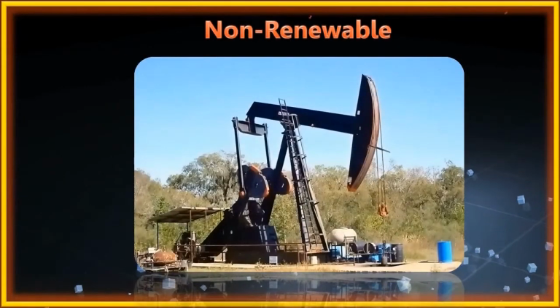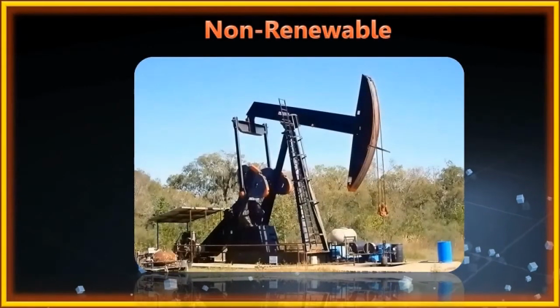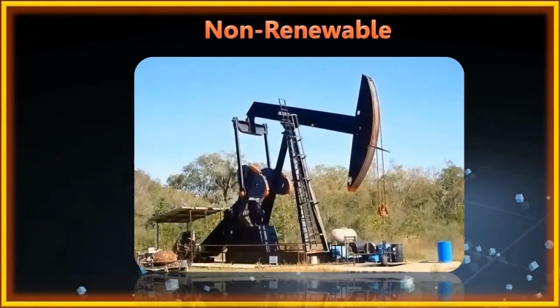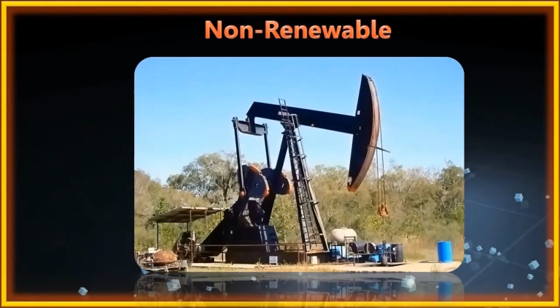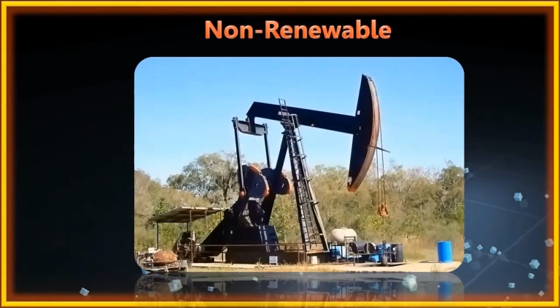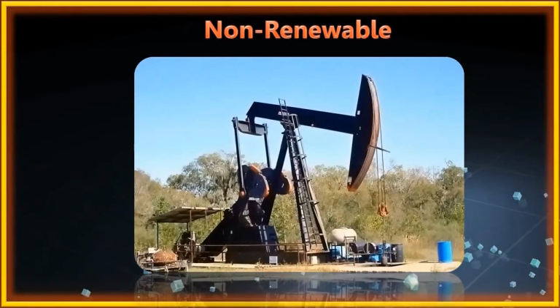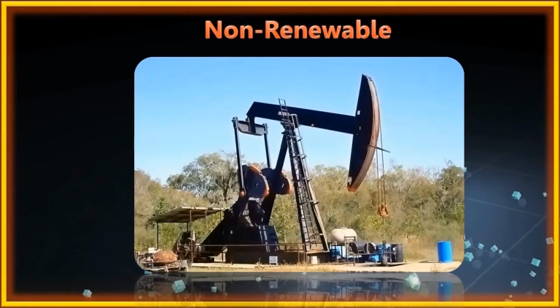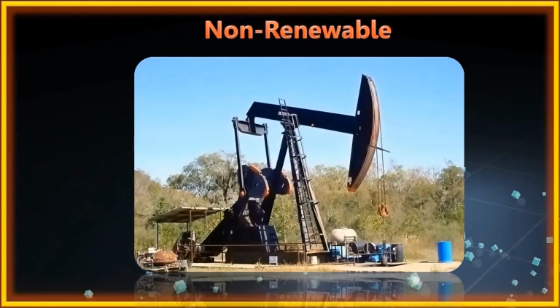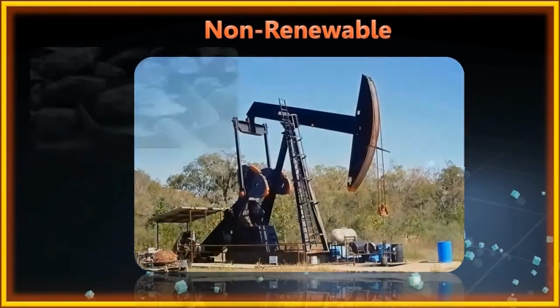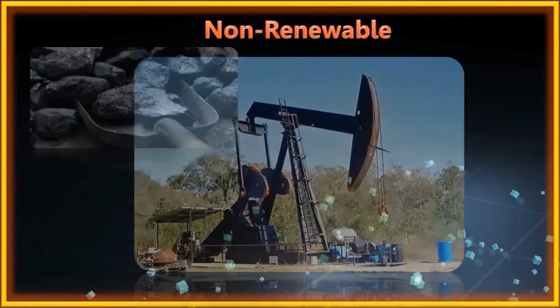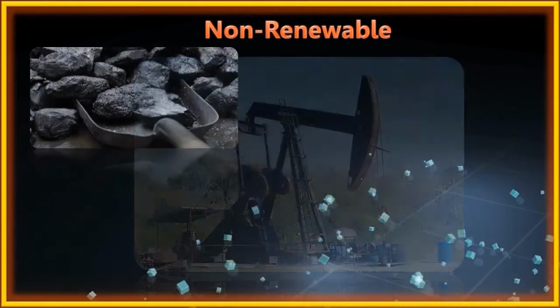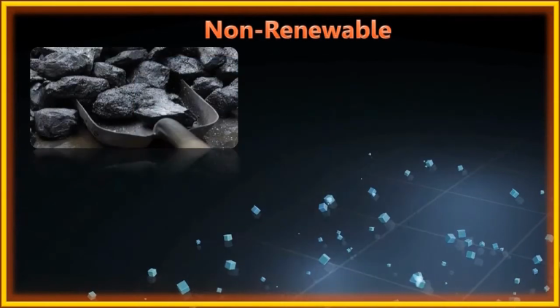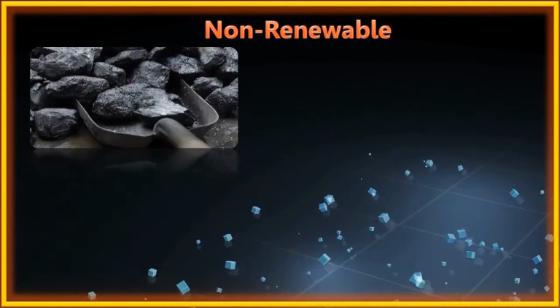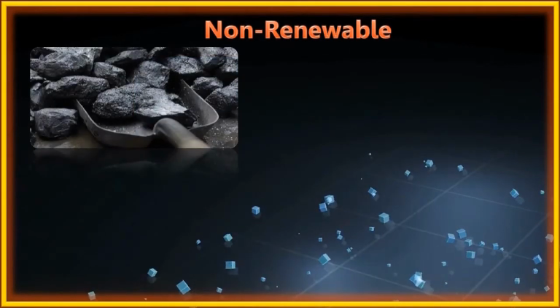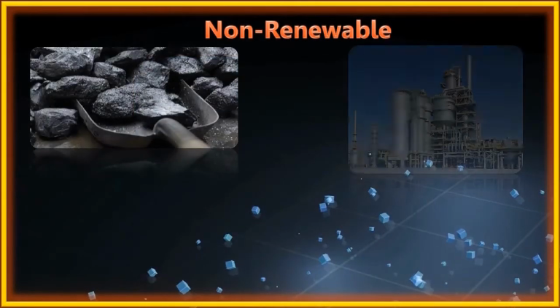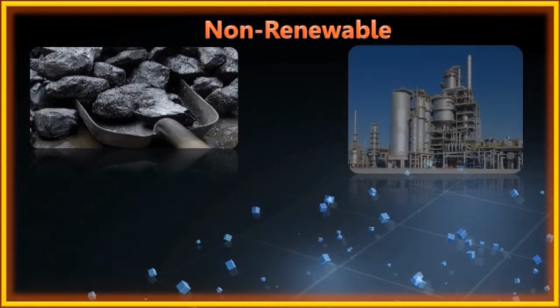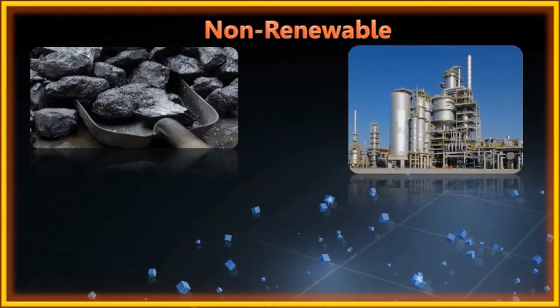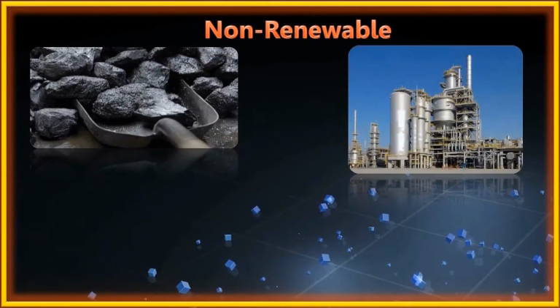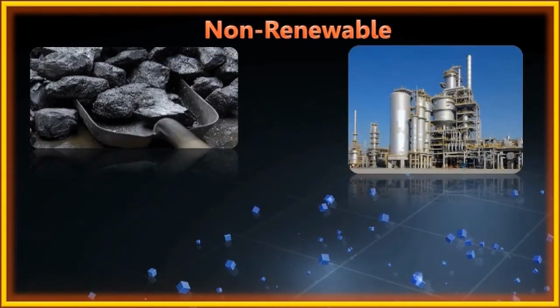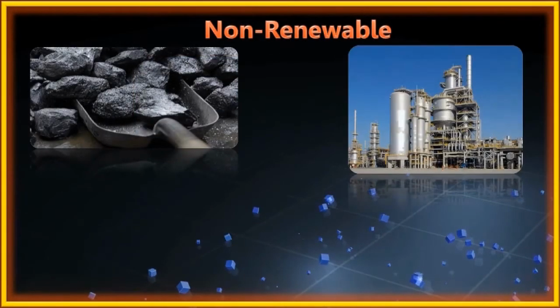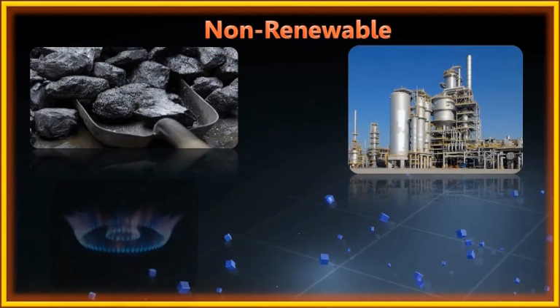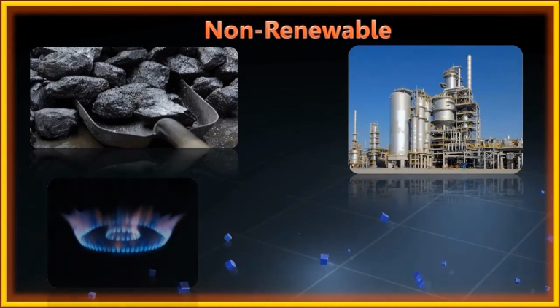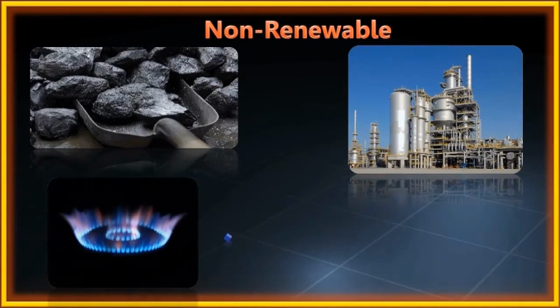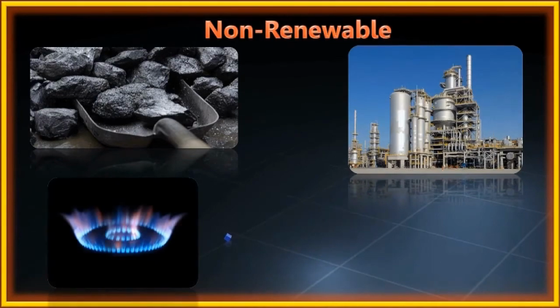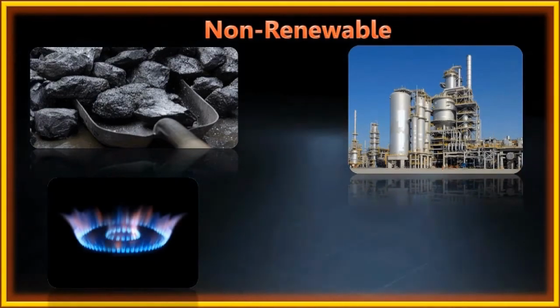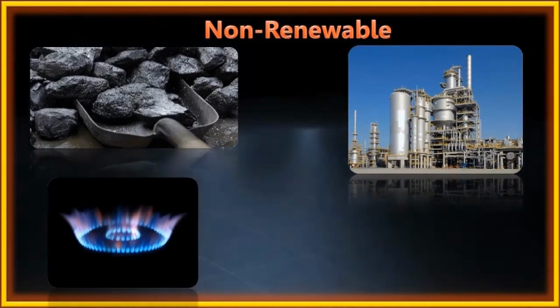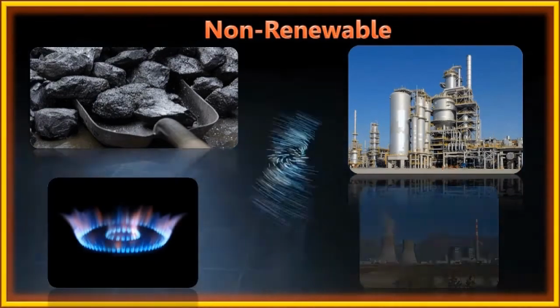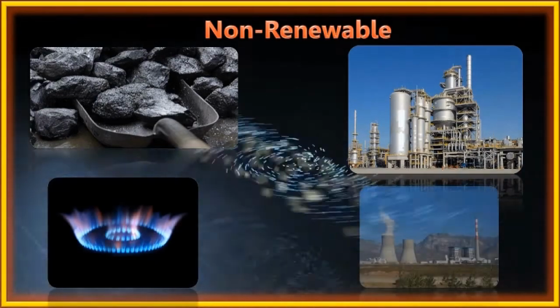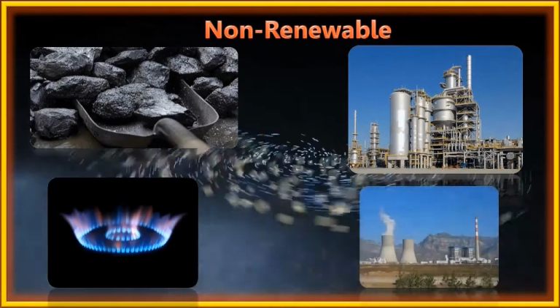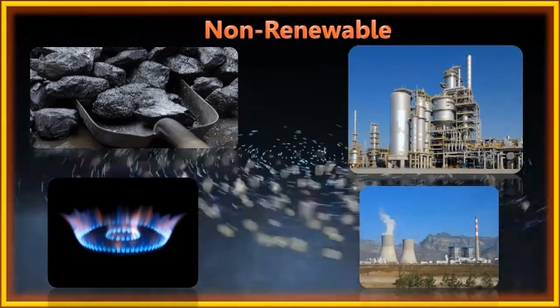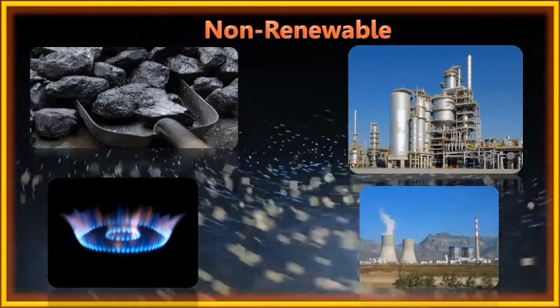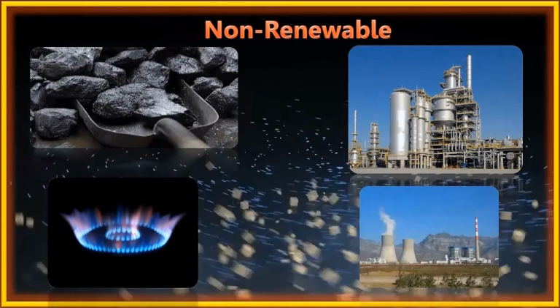Non-renewable sources of energy are dug out from the earth. Examples include coal, petroleum, natural gas, and thermal power plants.